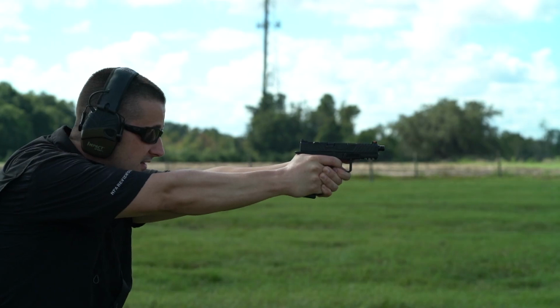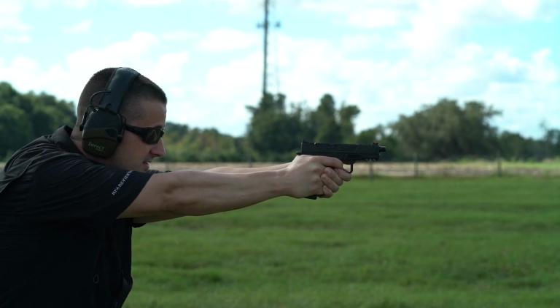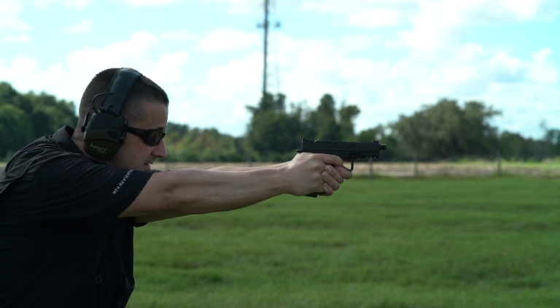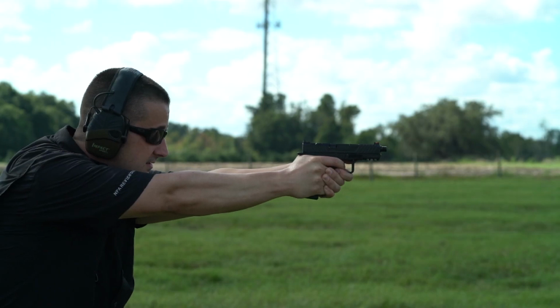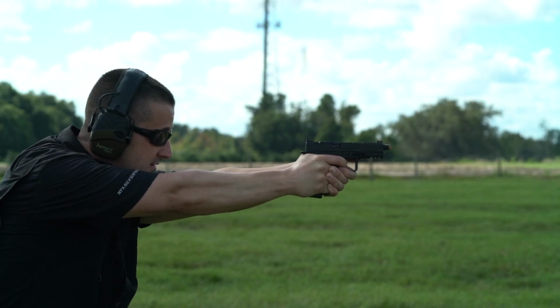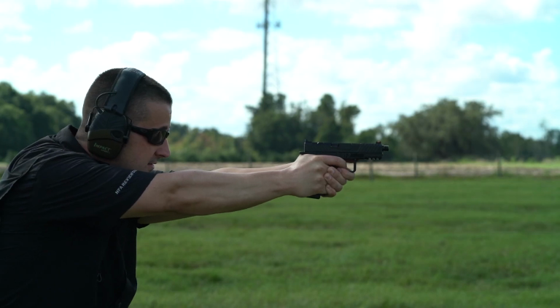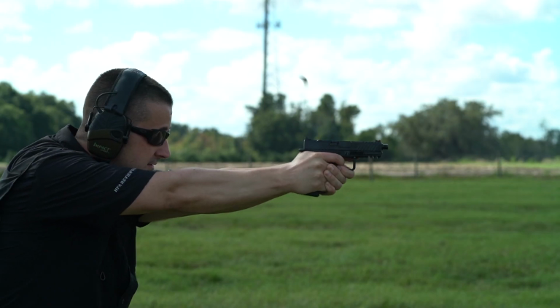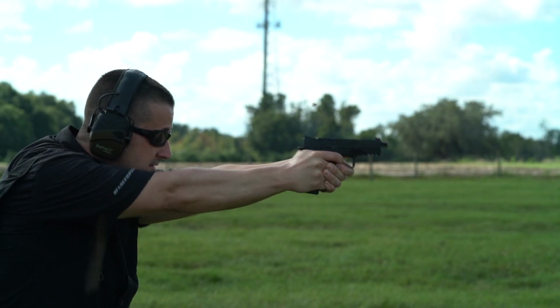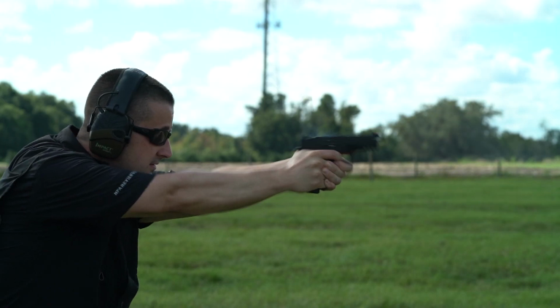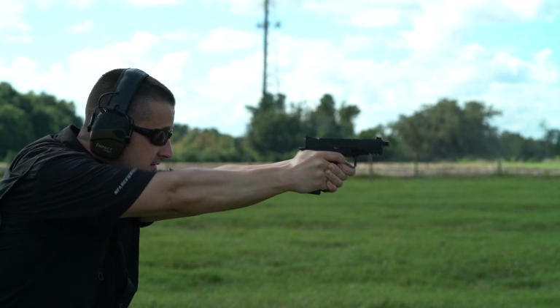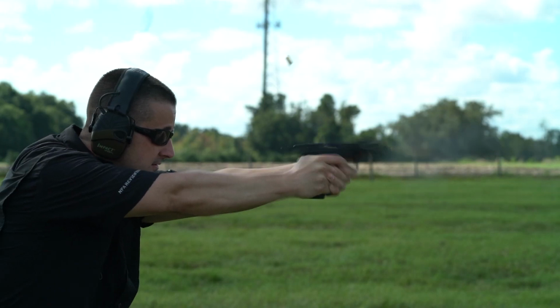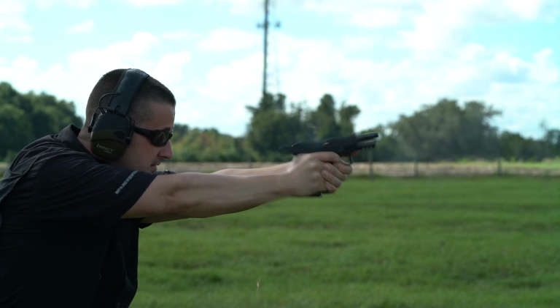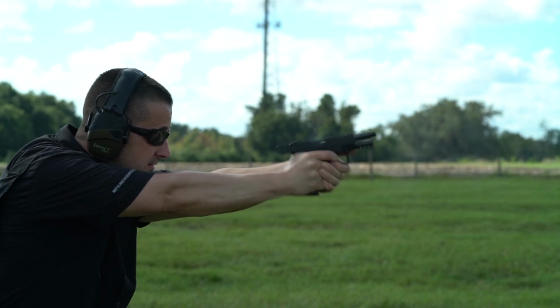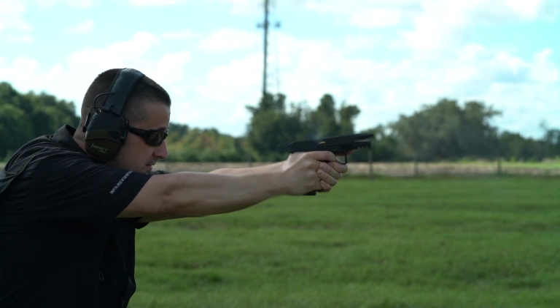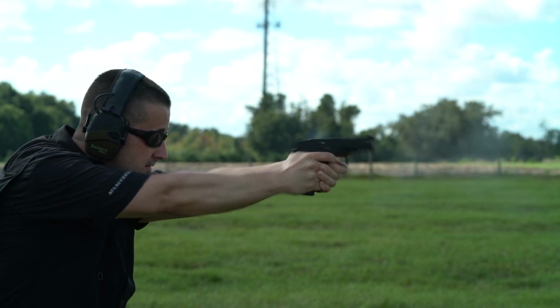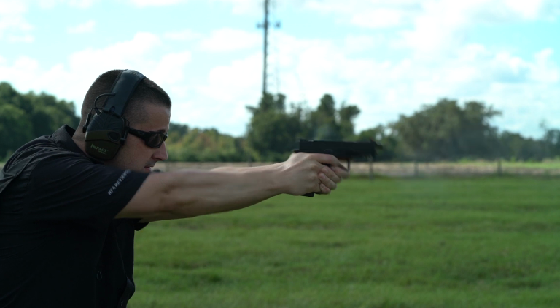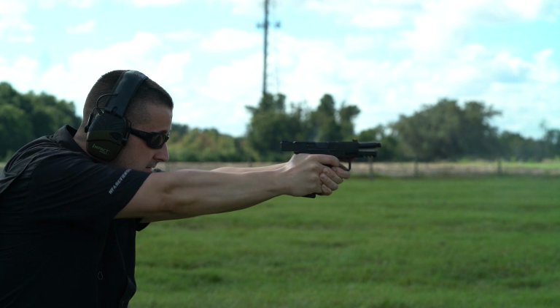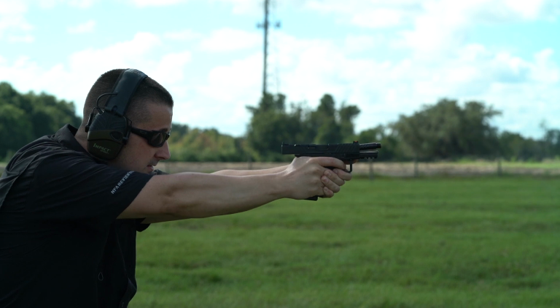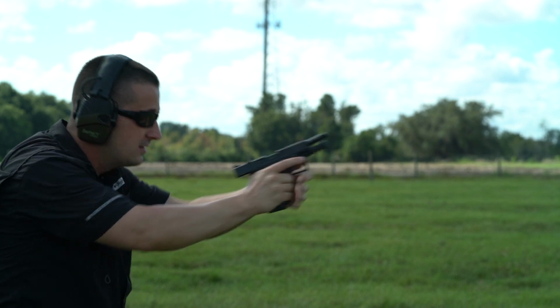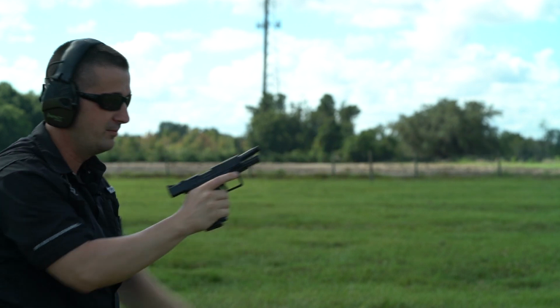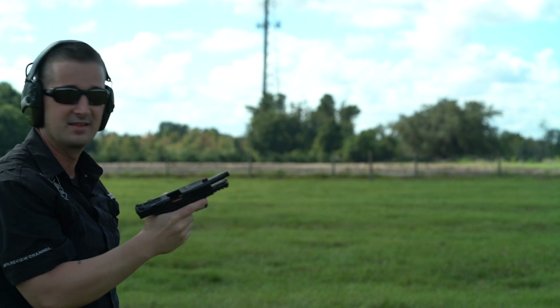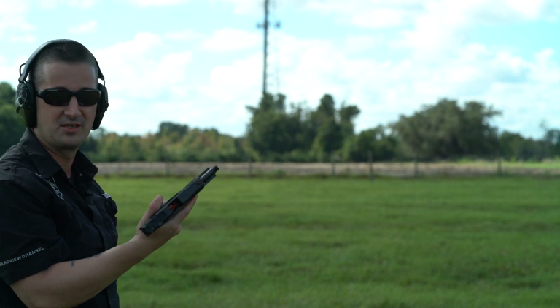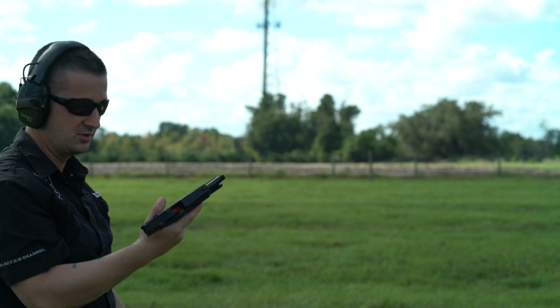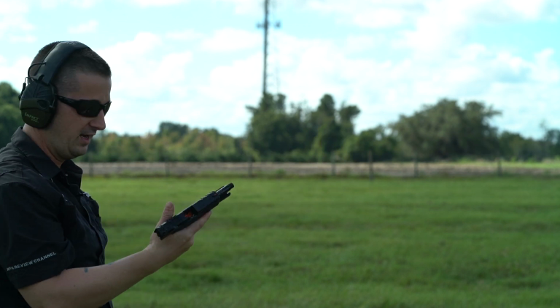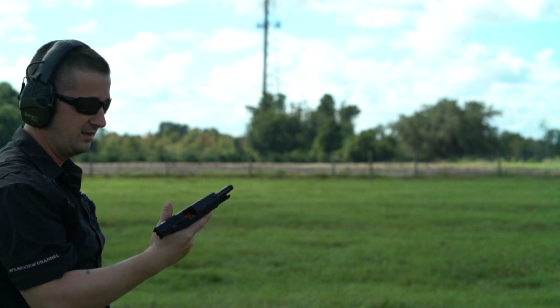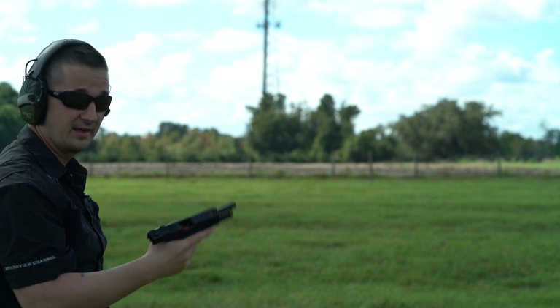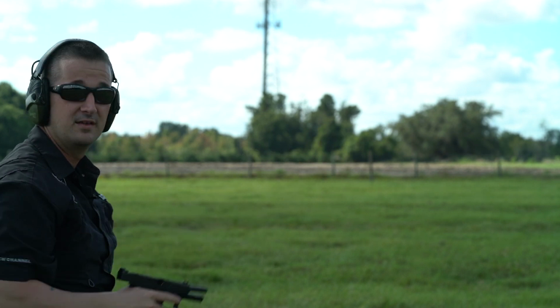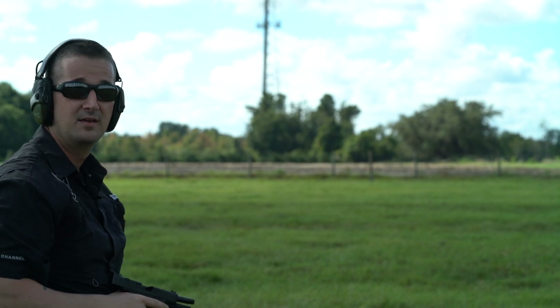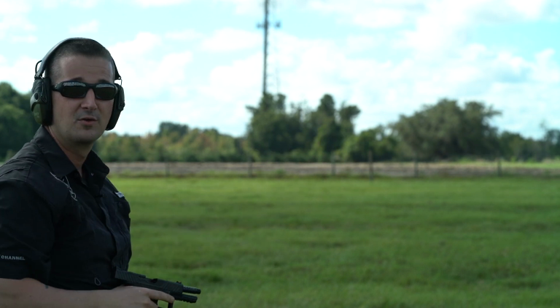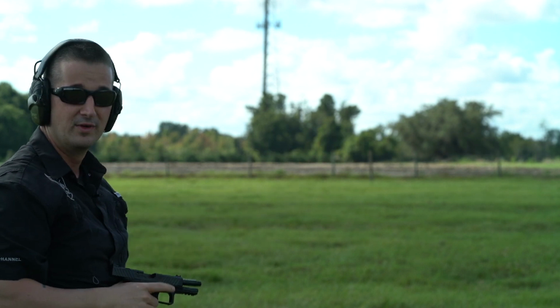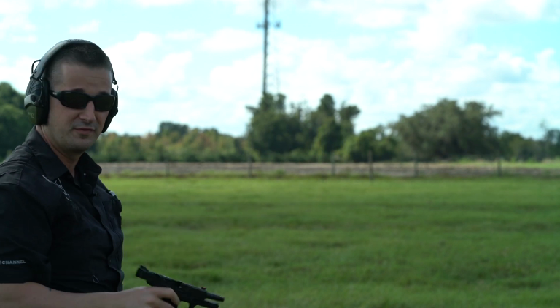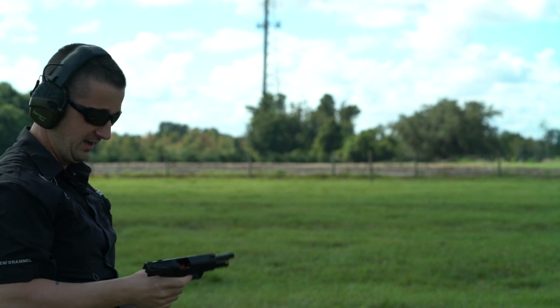Nice. Man, this thing shoots flat, like really flat.